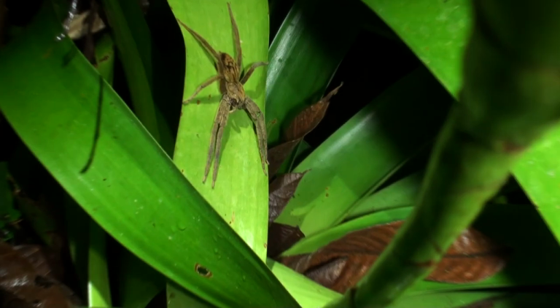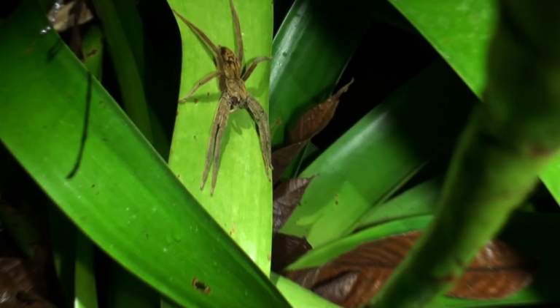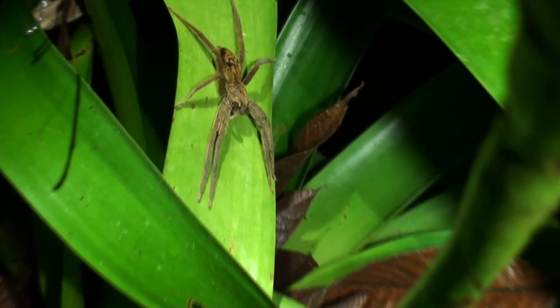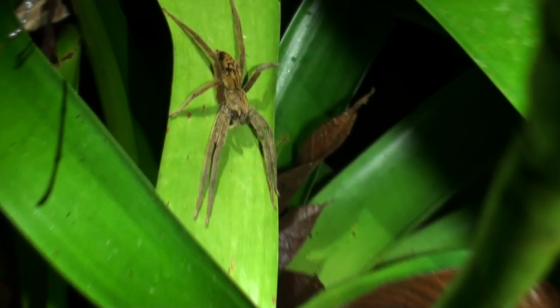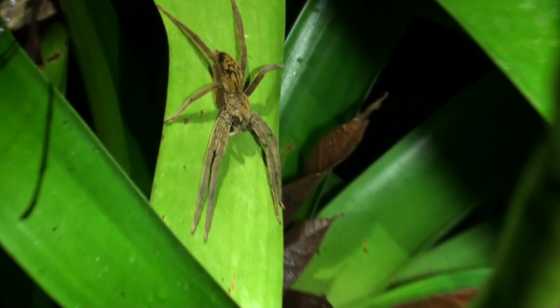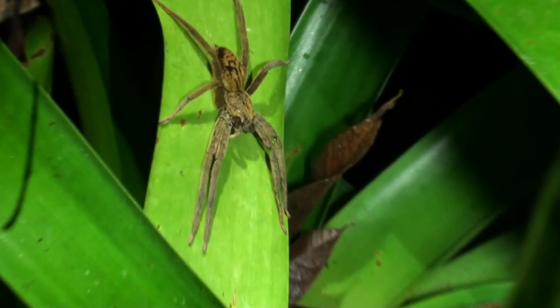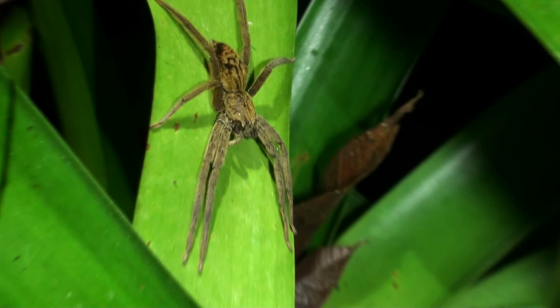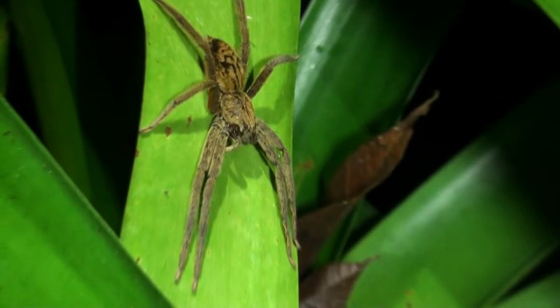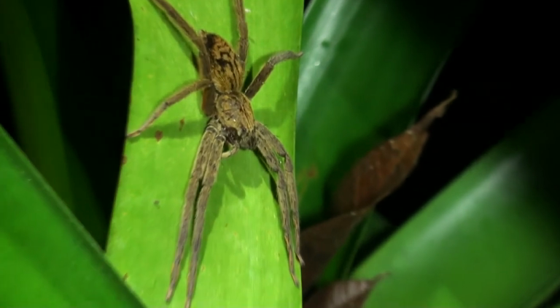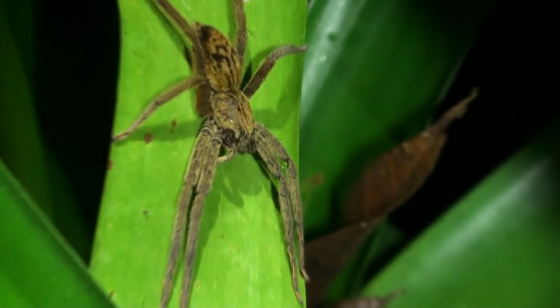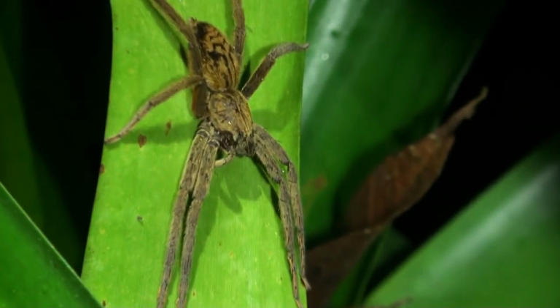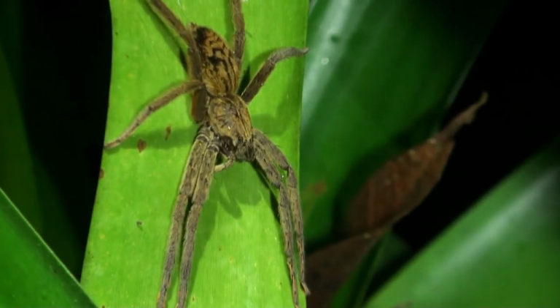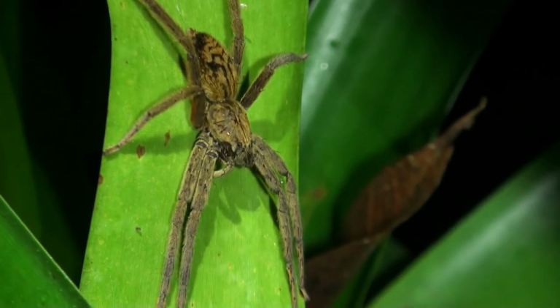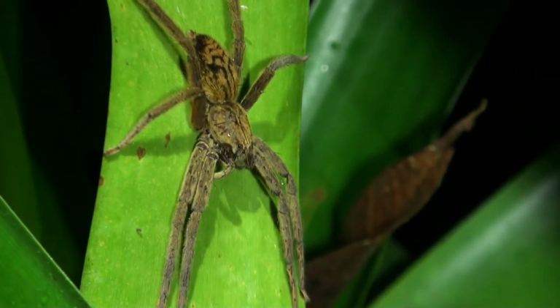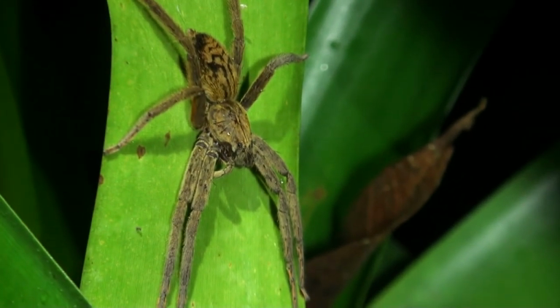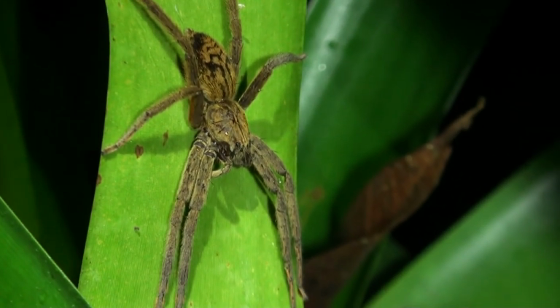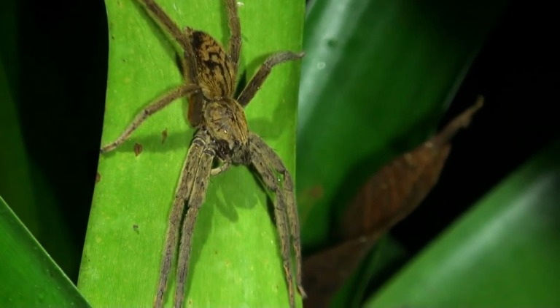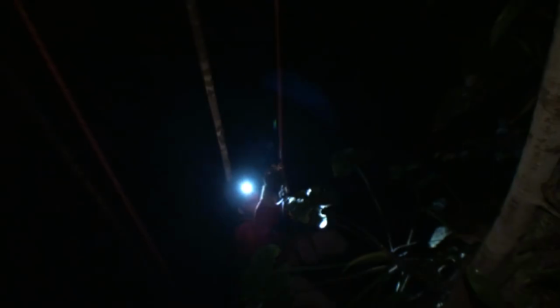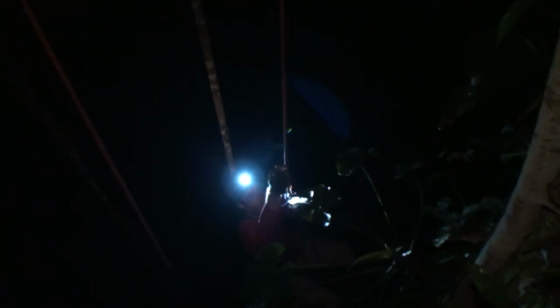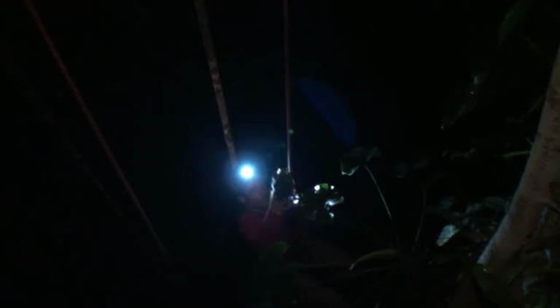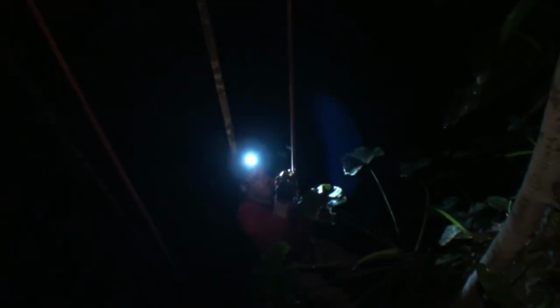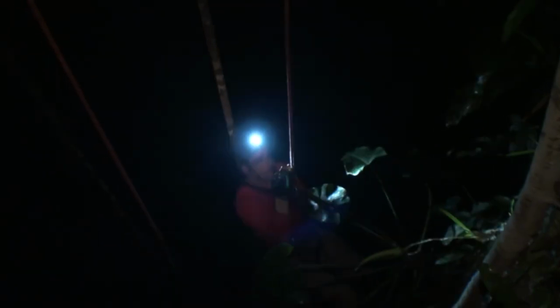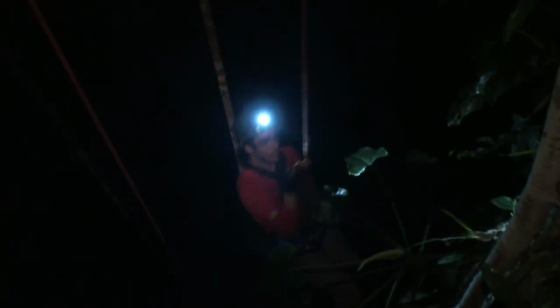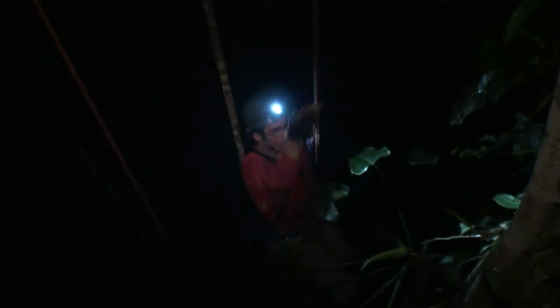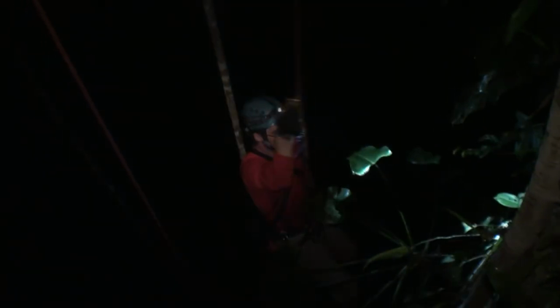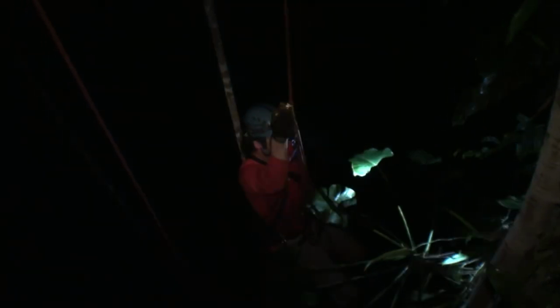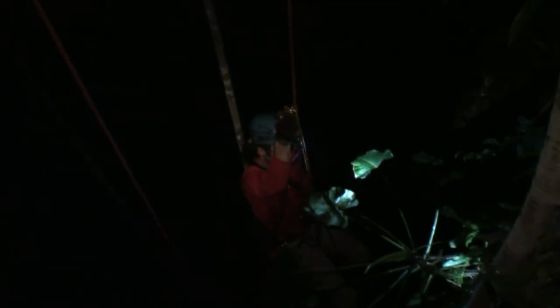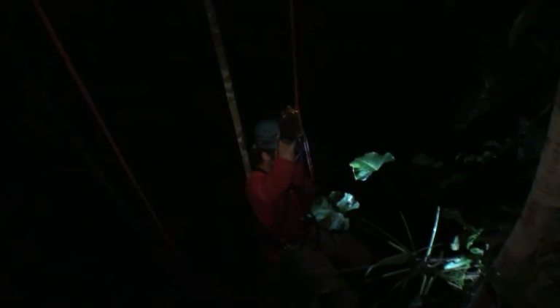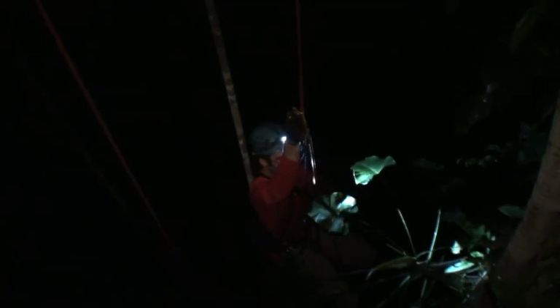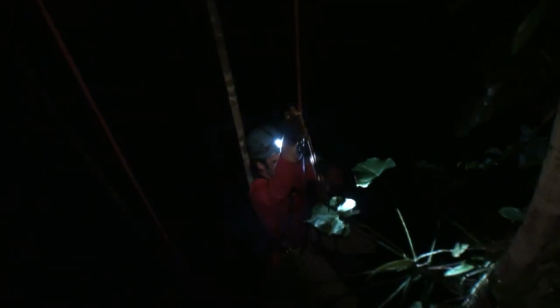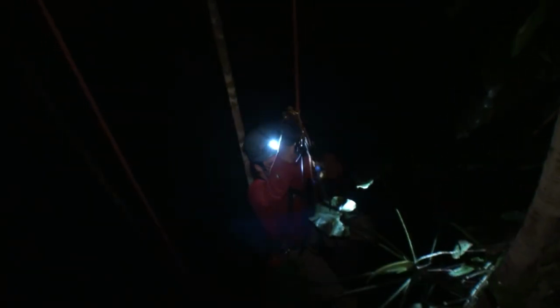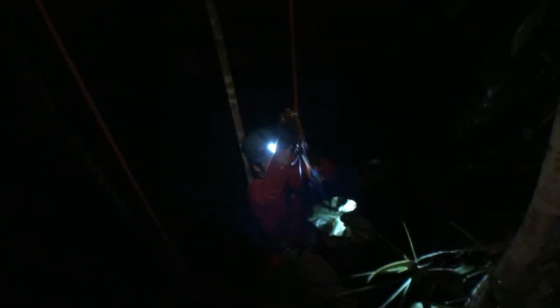Thus equipped, they are well adapted to live high in the tops of tropical rainforest trees.